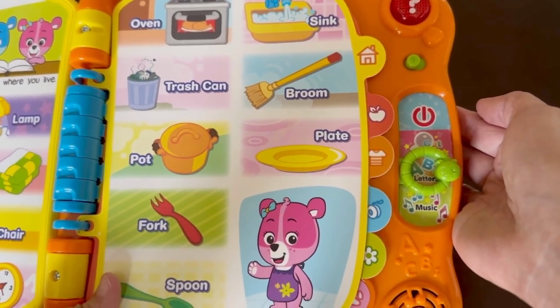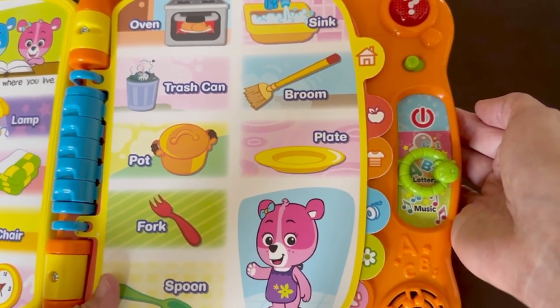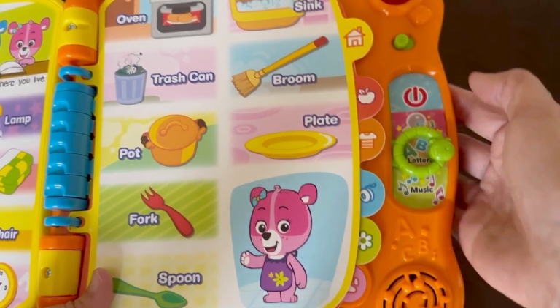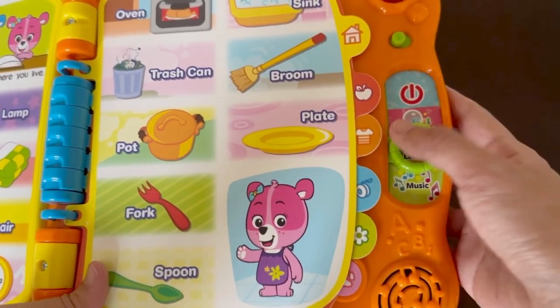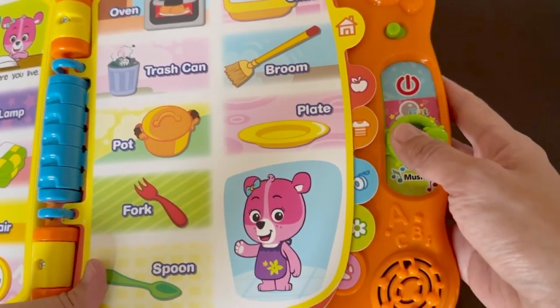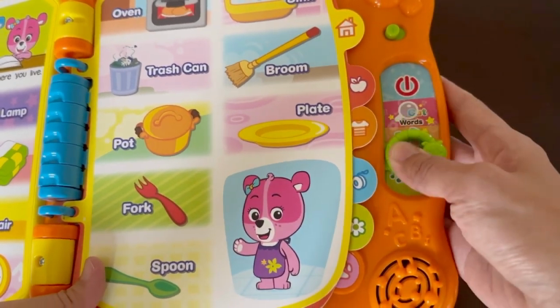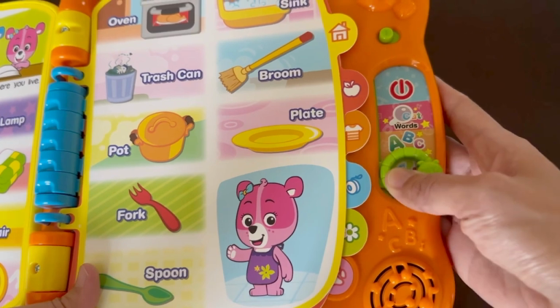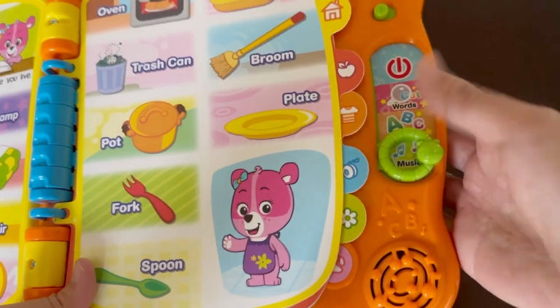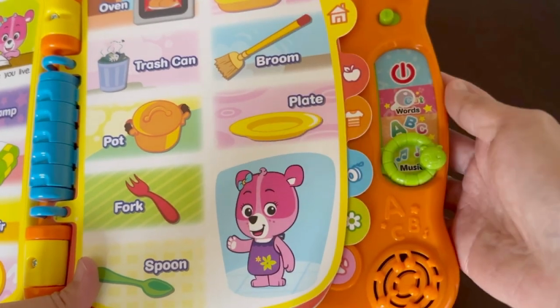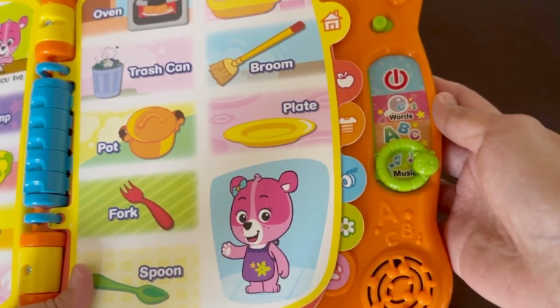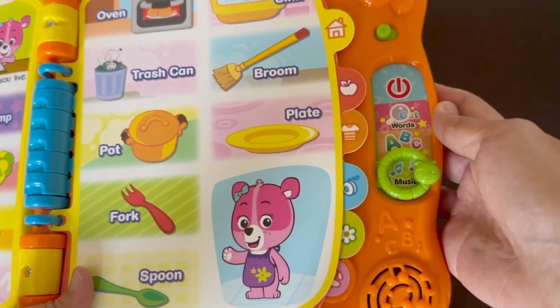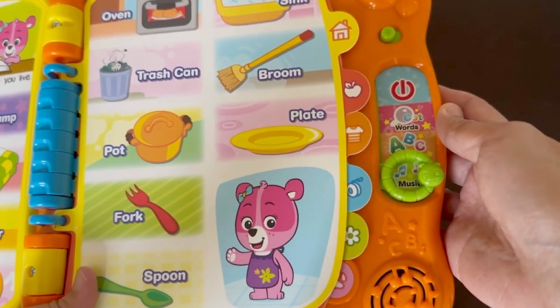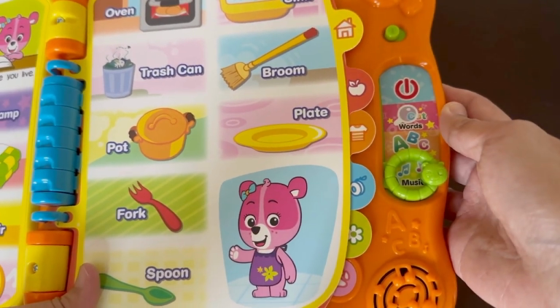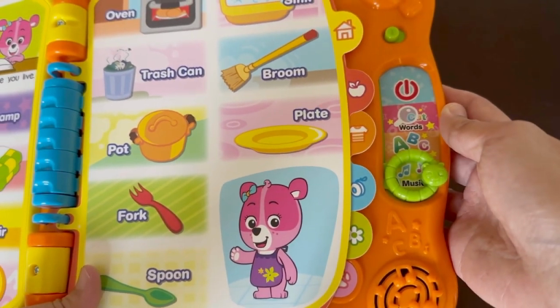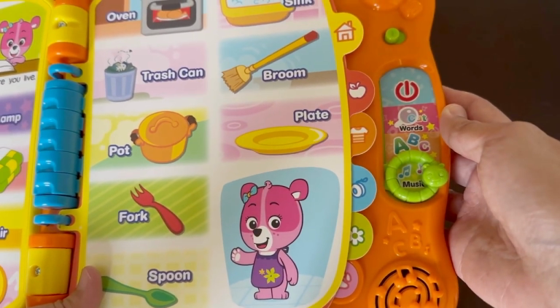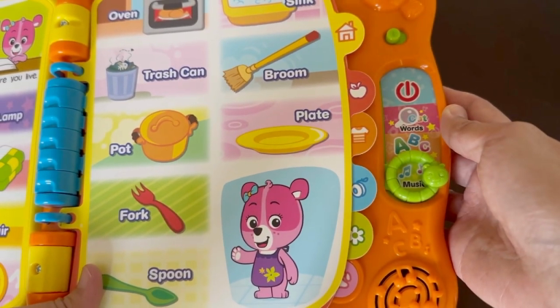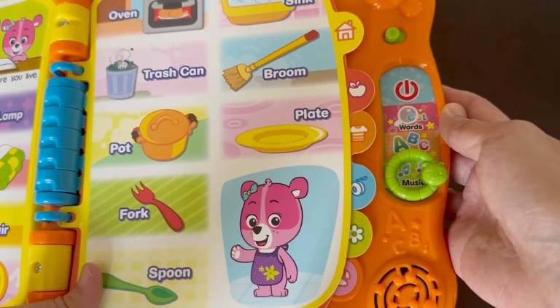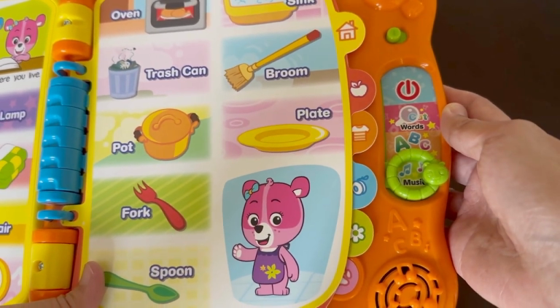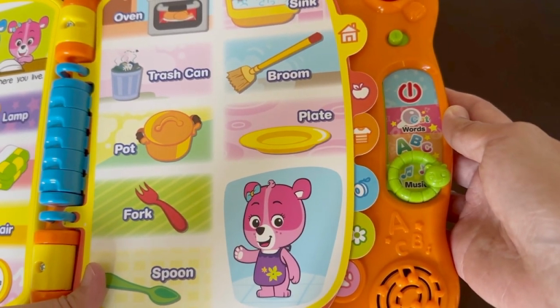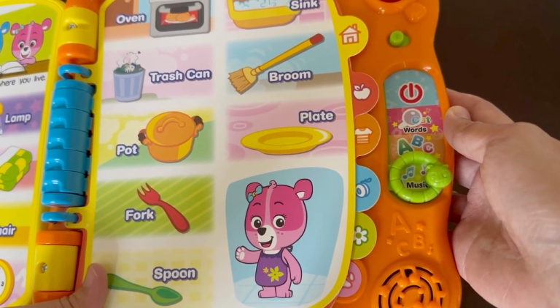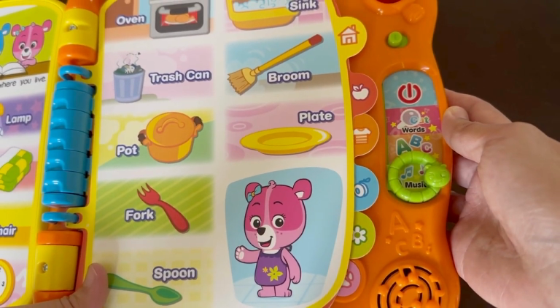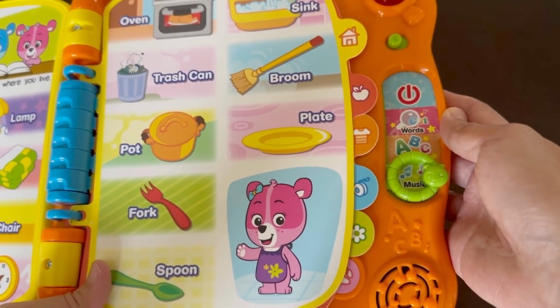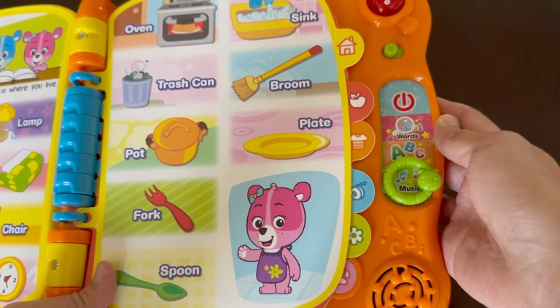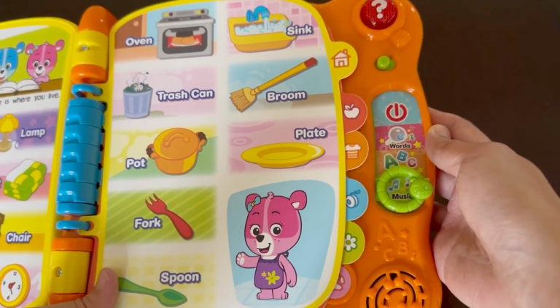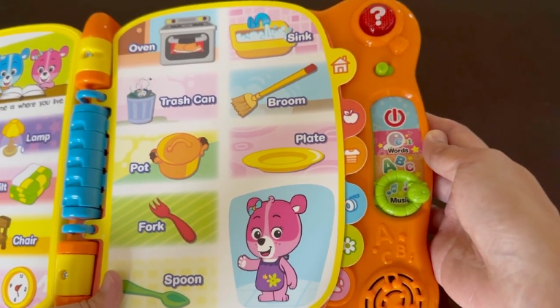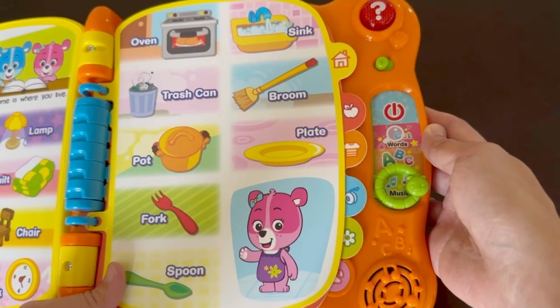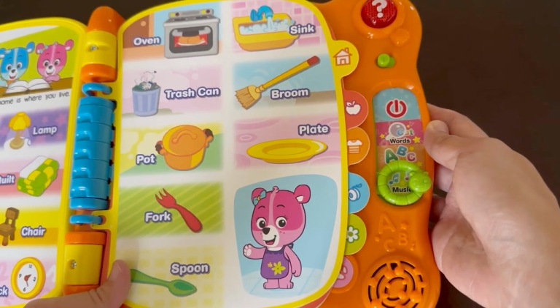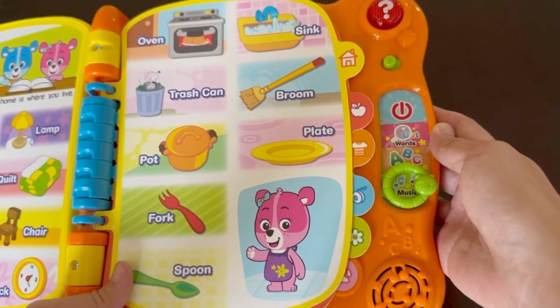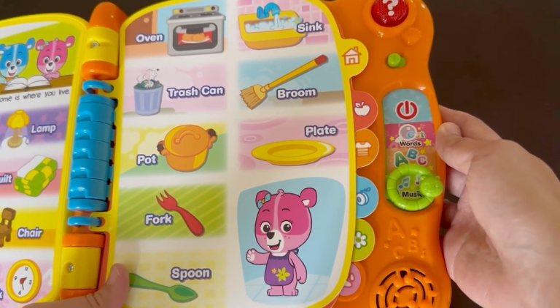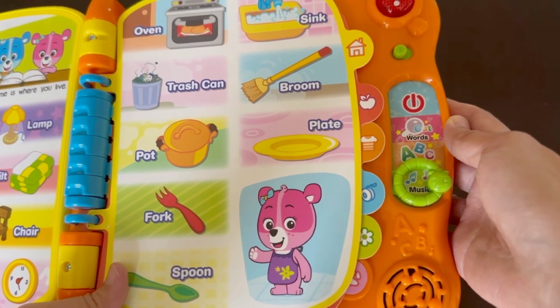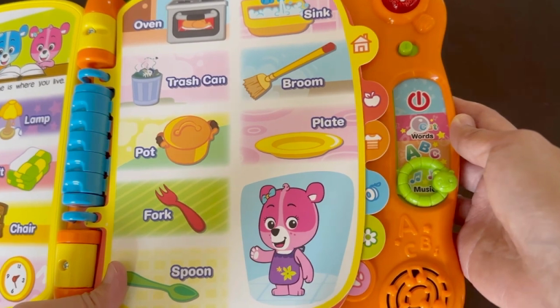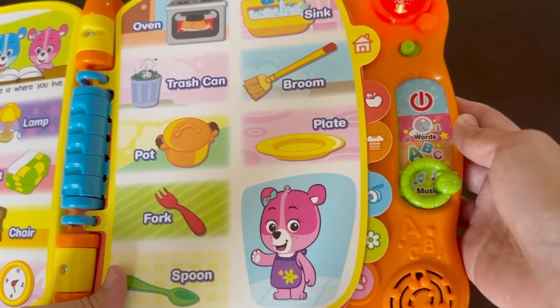Lastly, we'll switch to music. When you select the music, you'll hear what a broom sounds like and then a short jingle after.